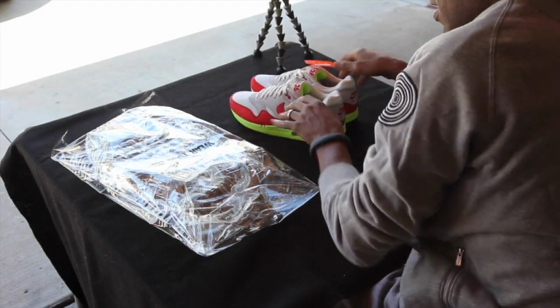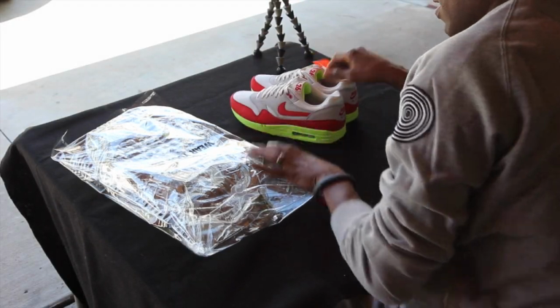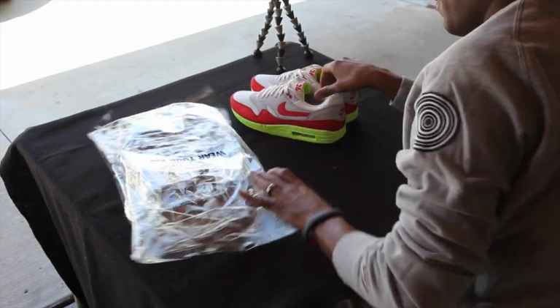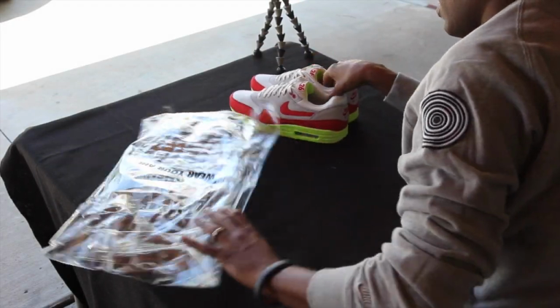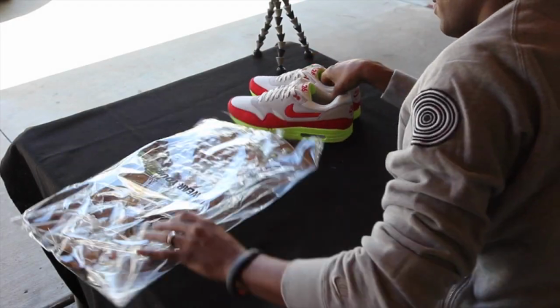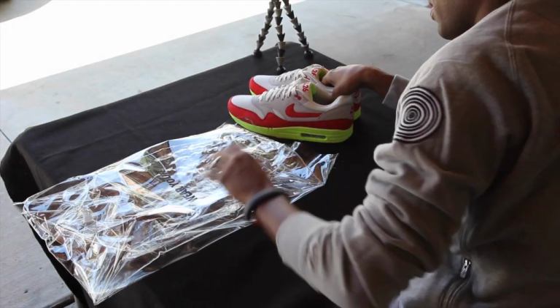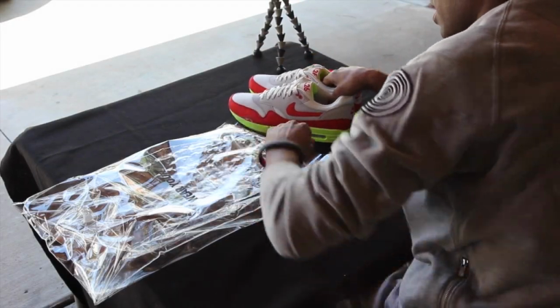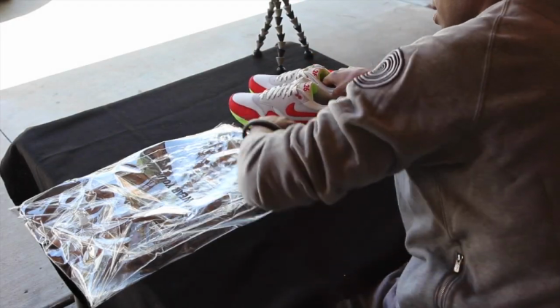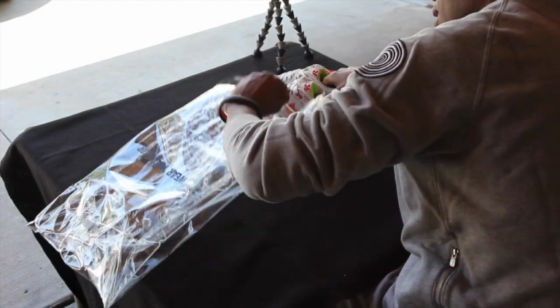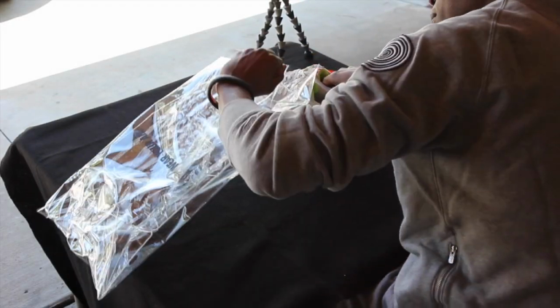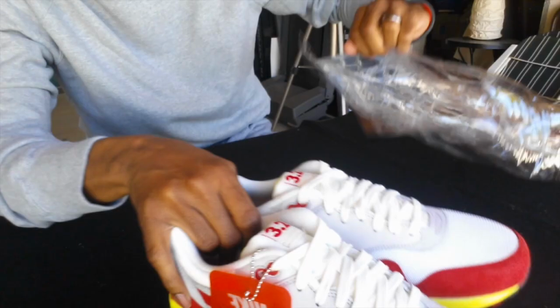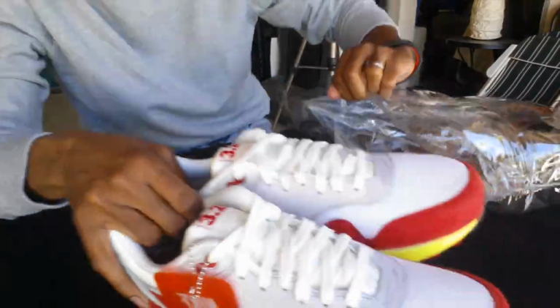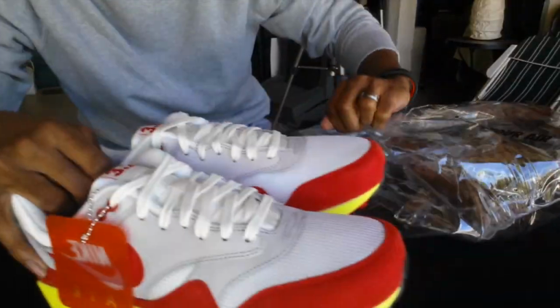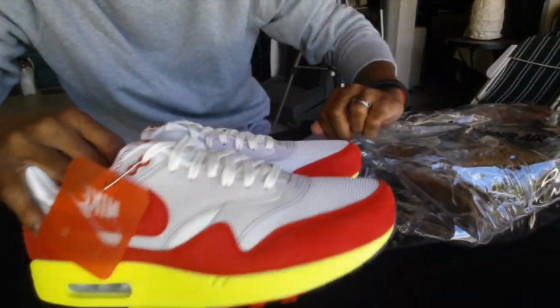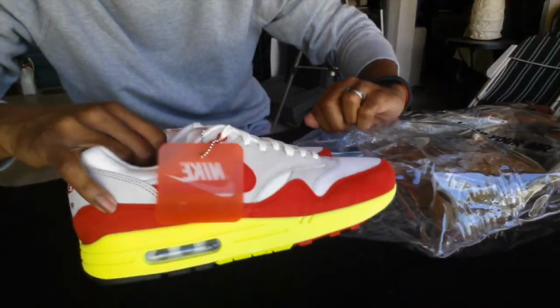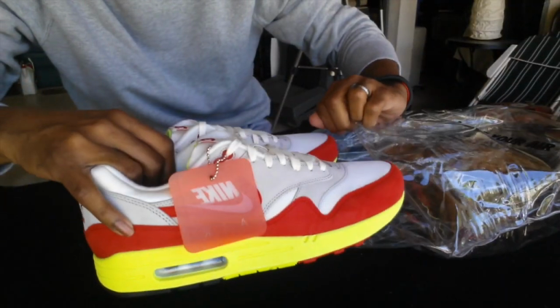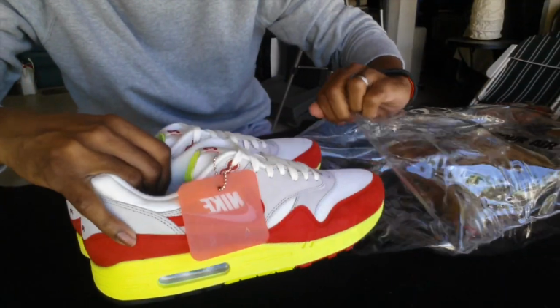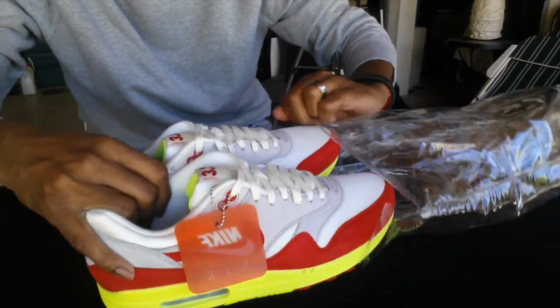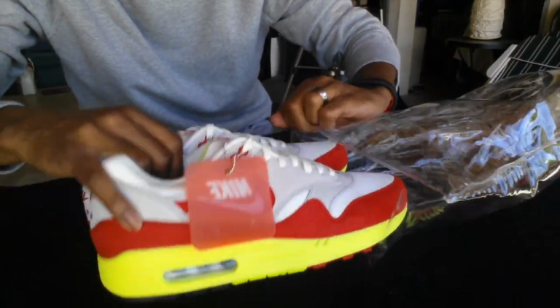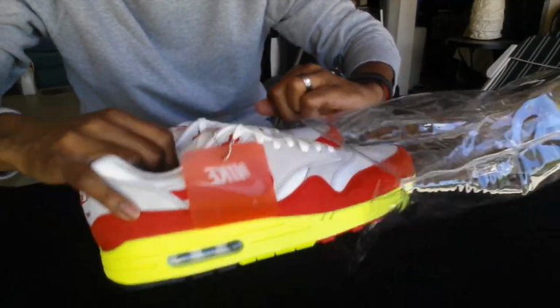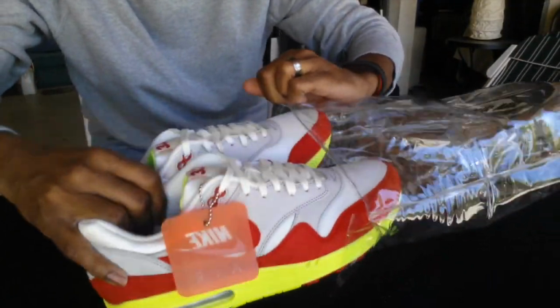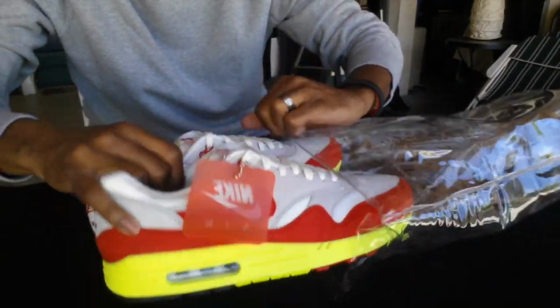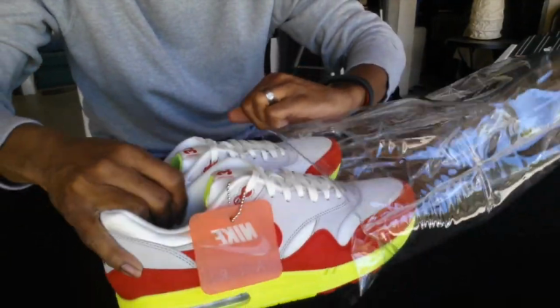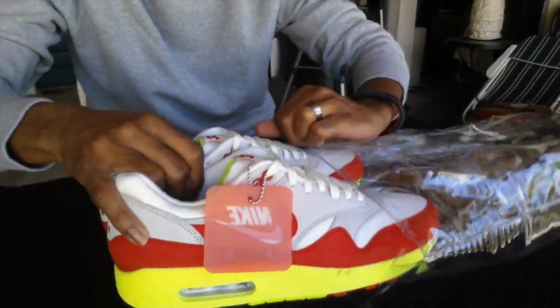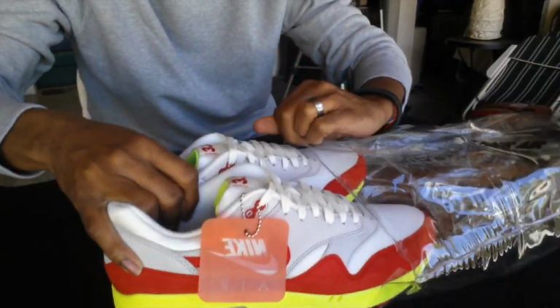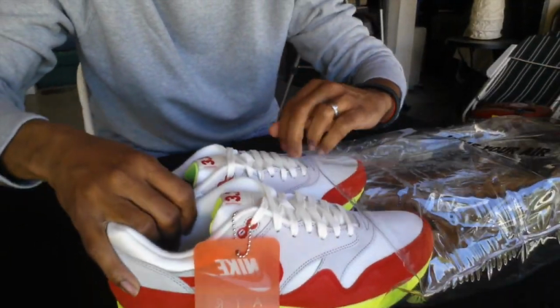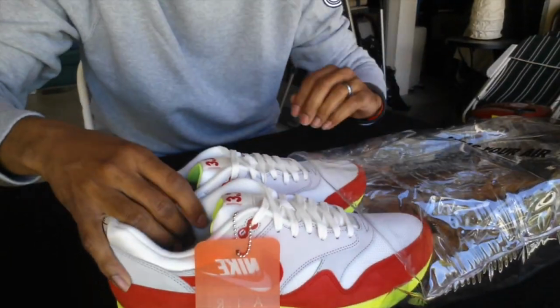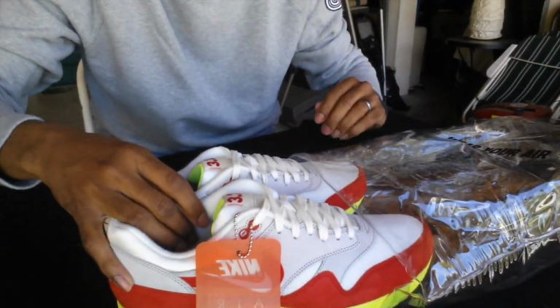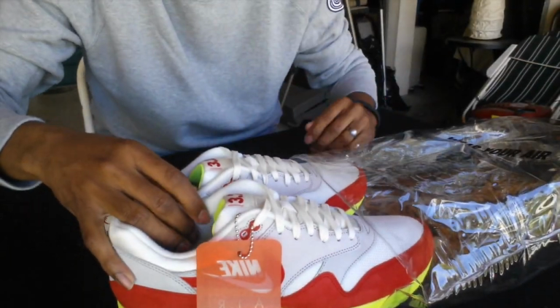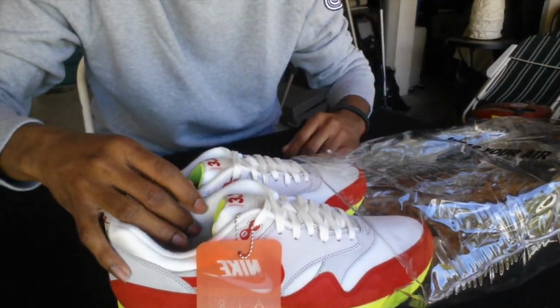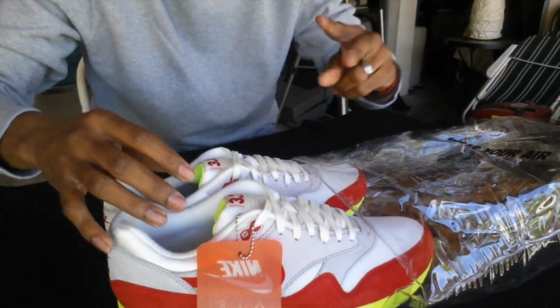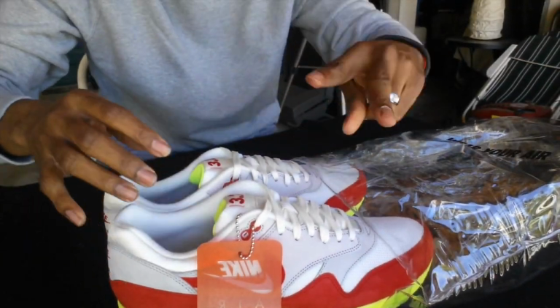Alright guys, I just wanted to give you a quick look. Let's get these back inside the bag — let me see if I can blow it back up. Alright guys, peace.